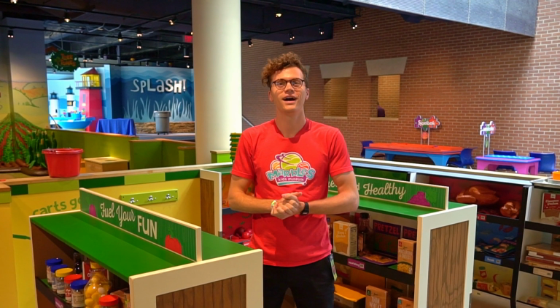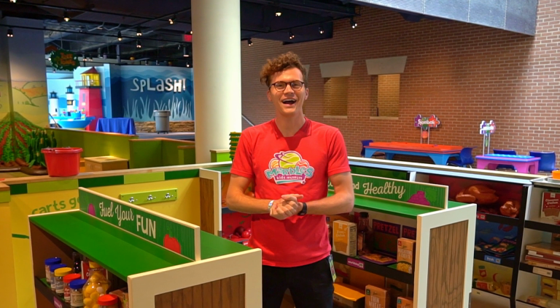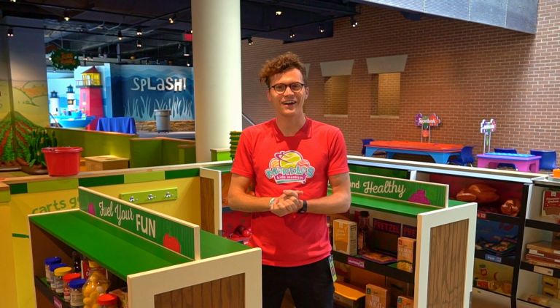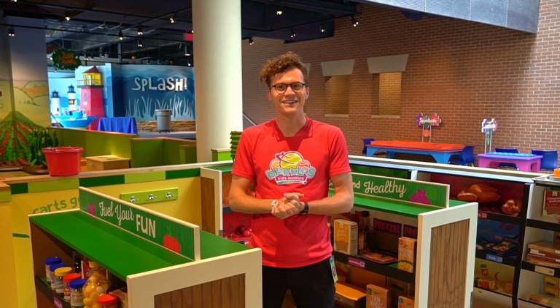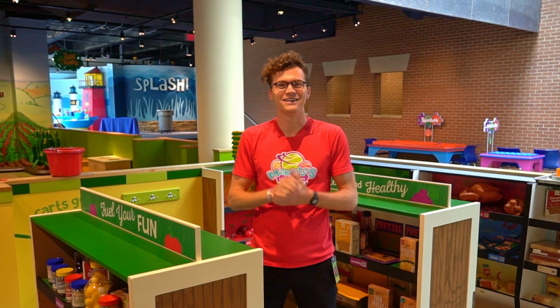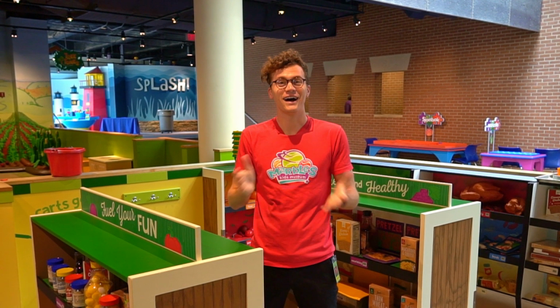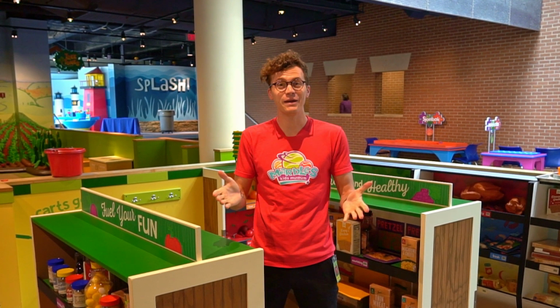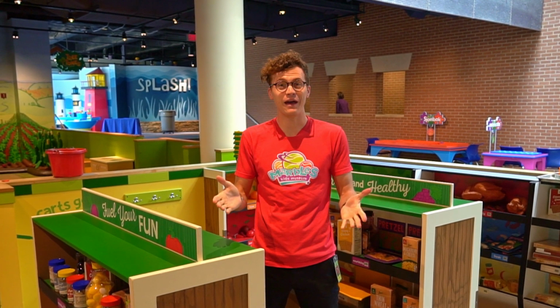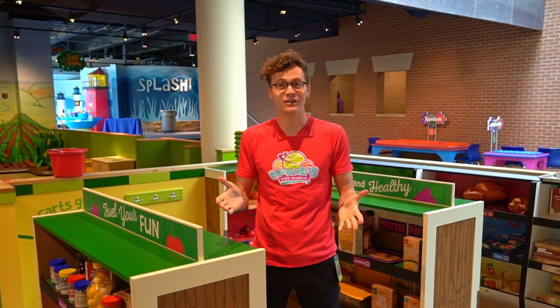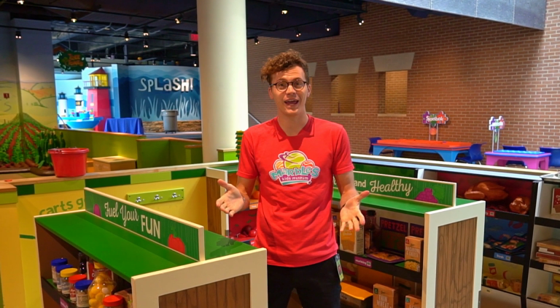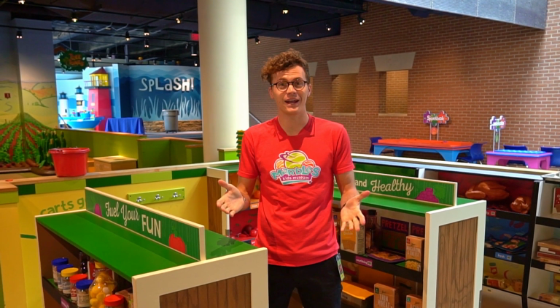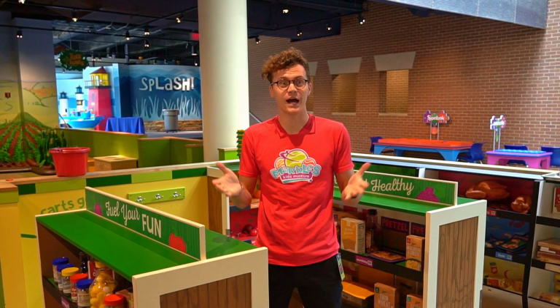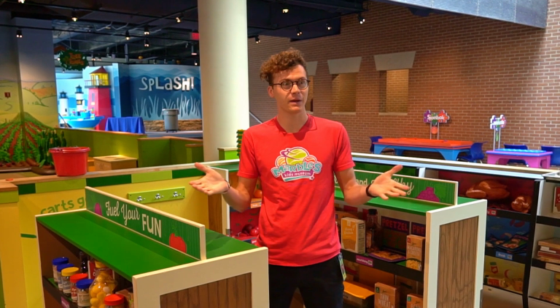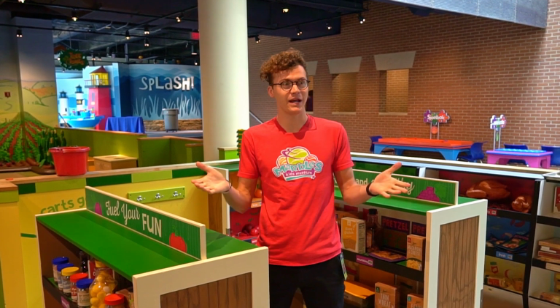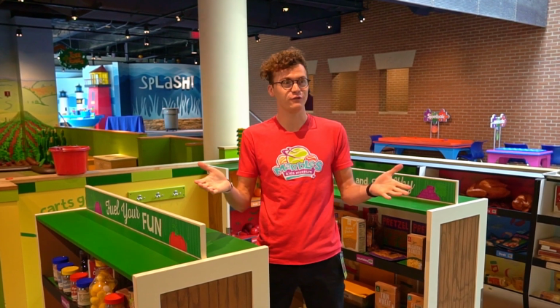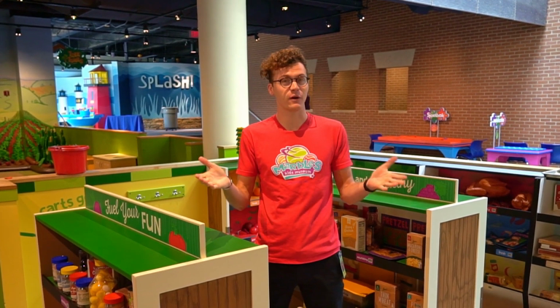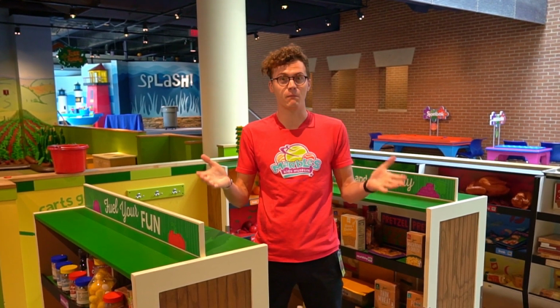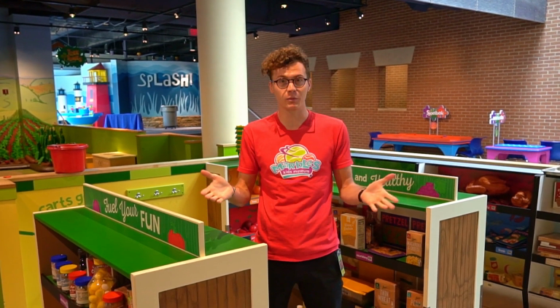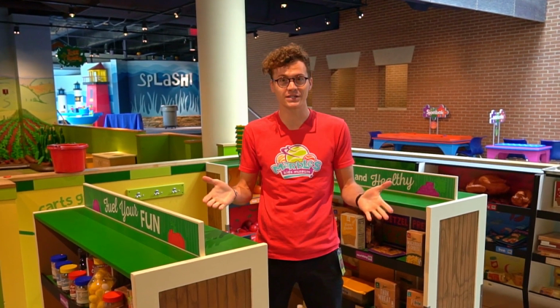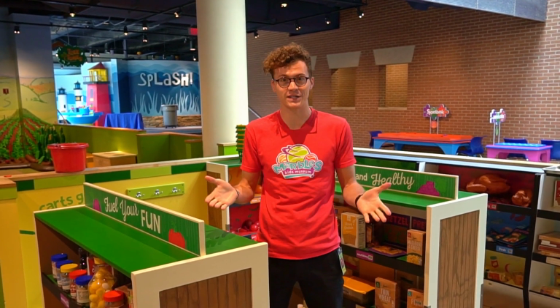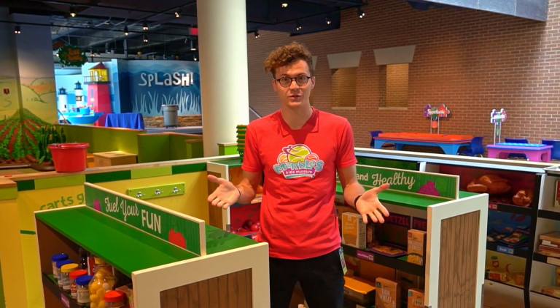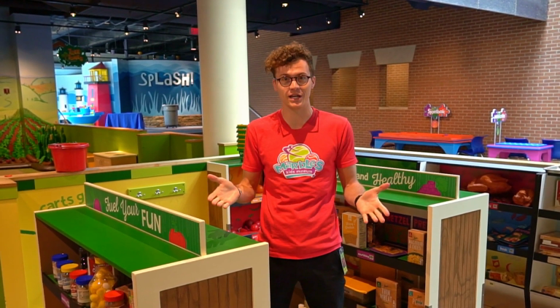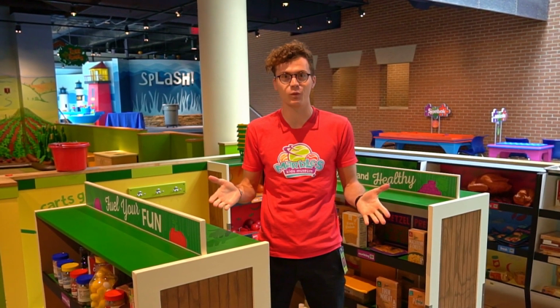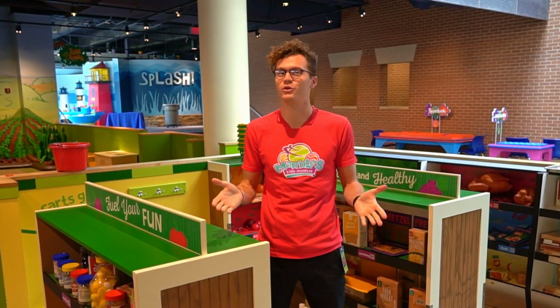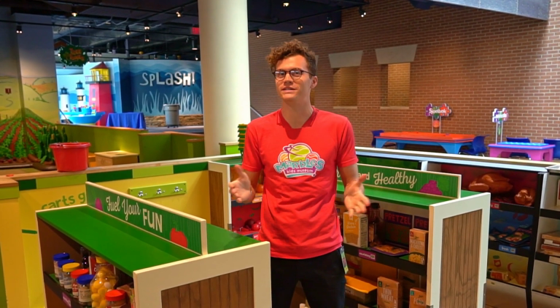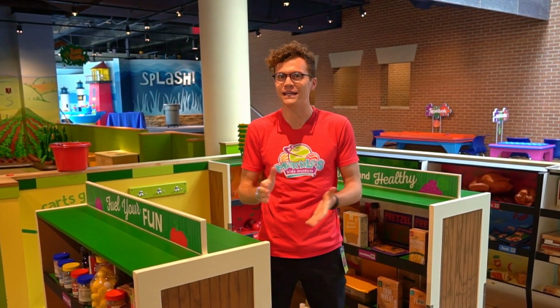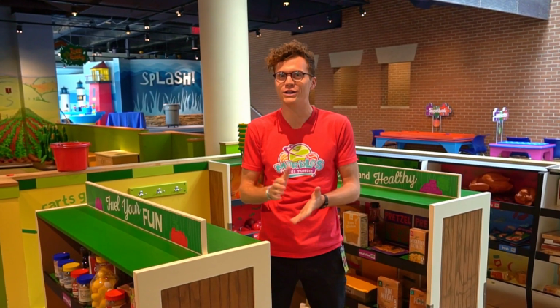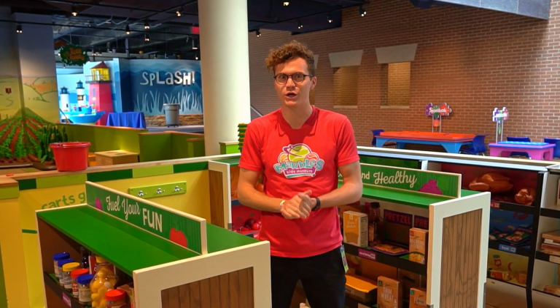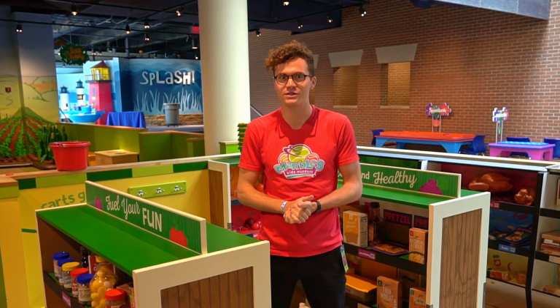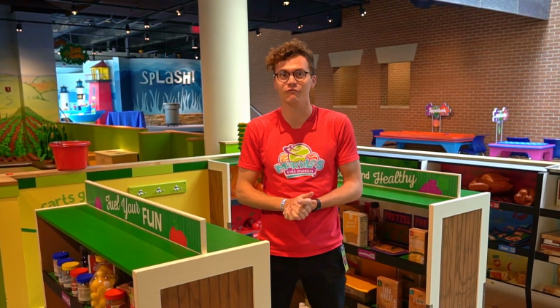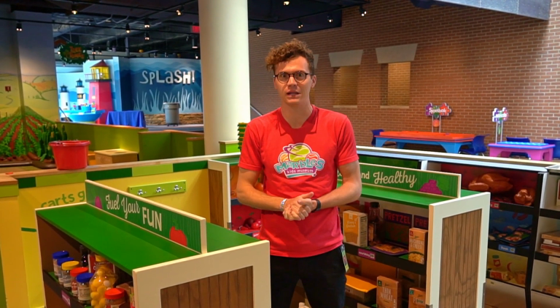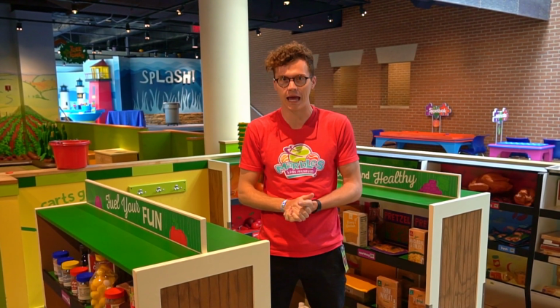Hi there, I'm Evan and I'm coming at you from Marbles Kids Museum with your daily dose of play.